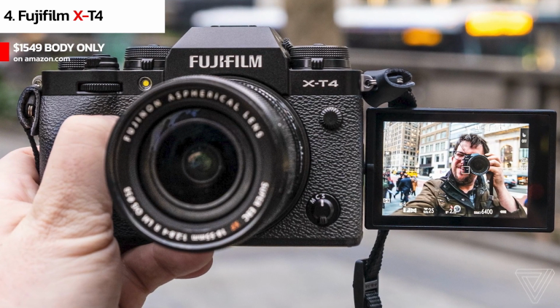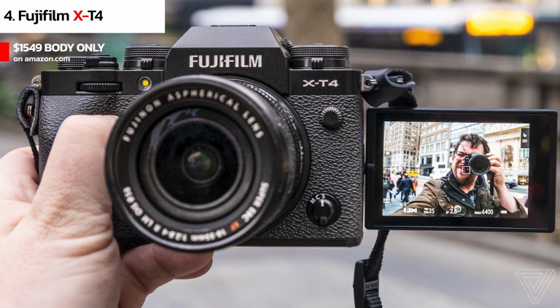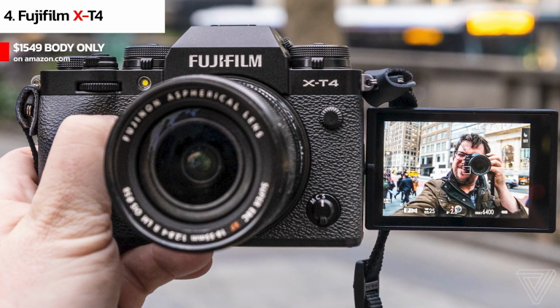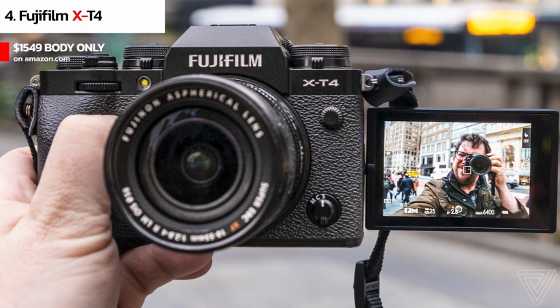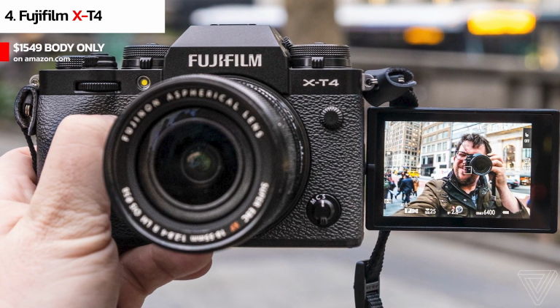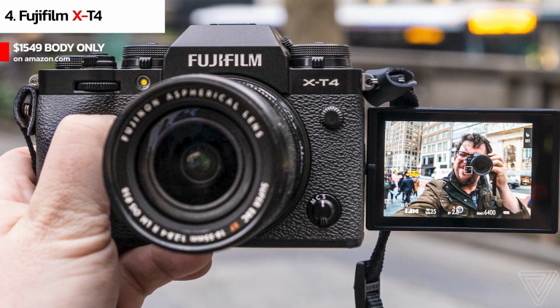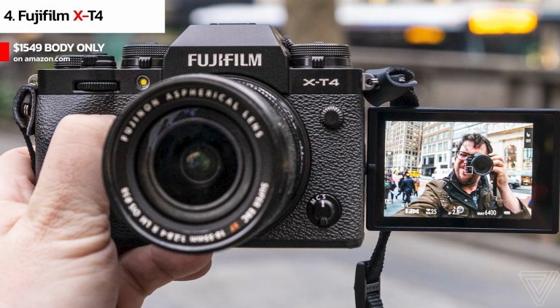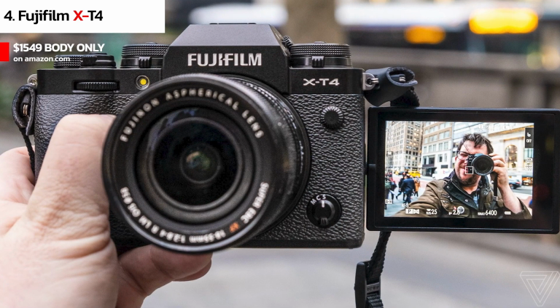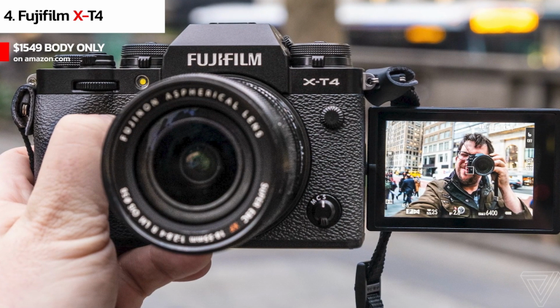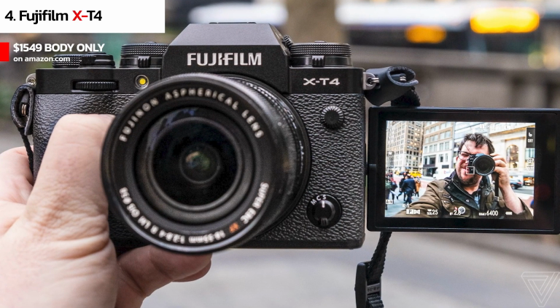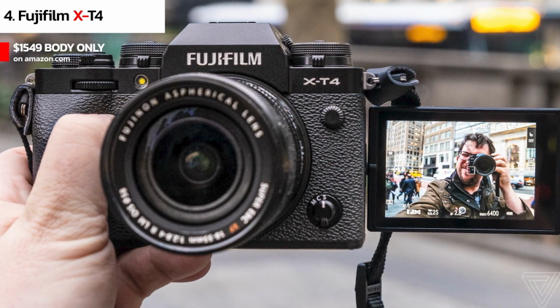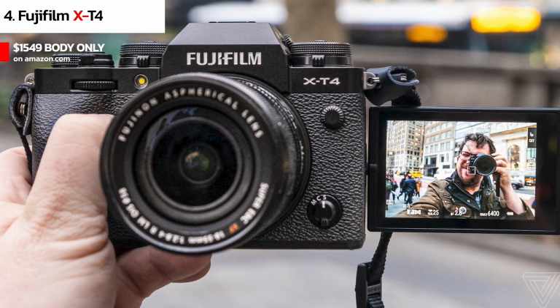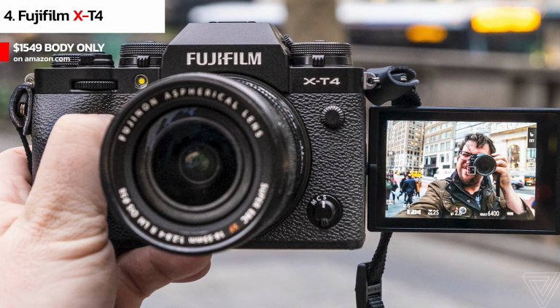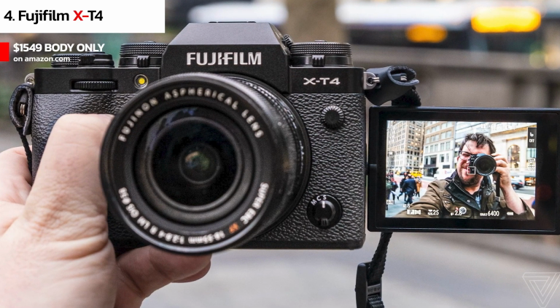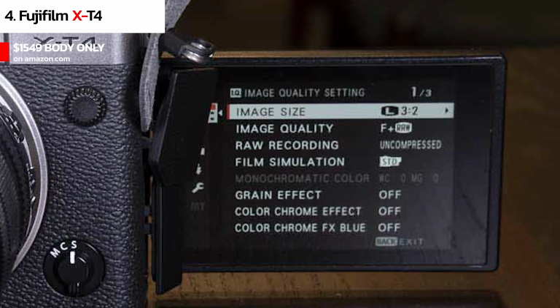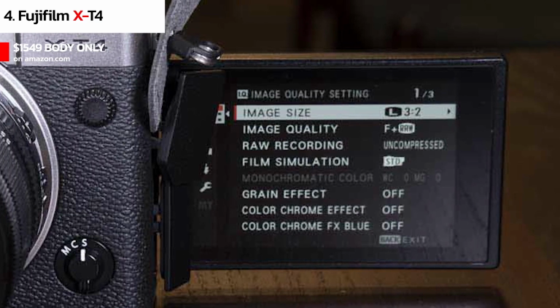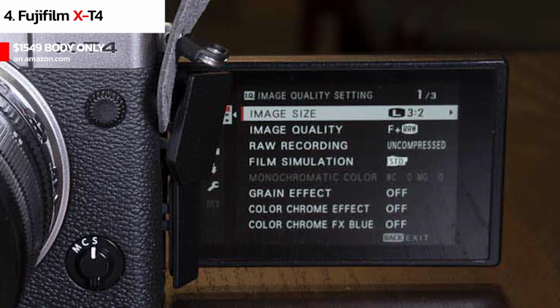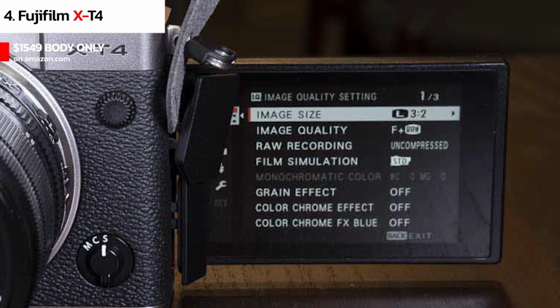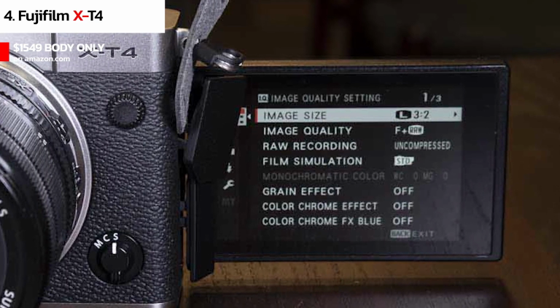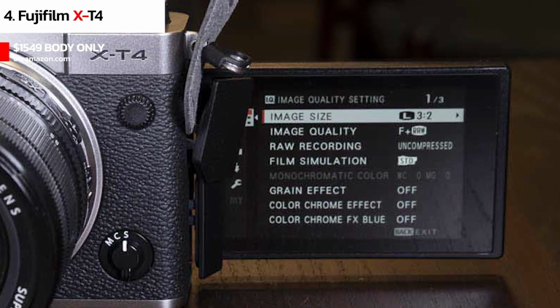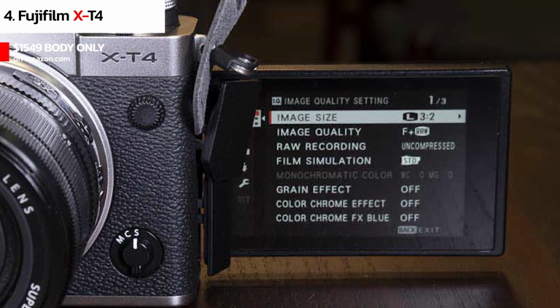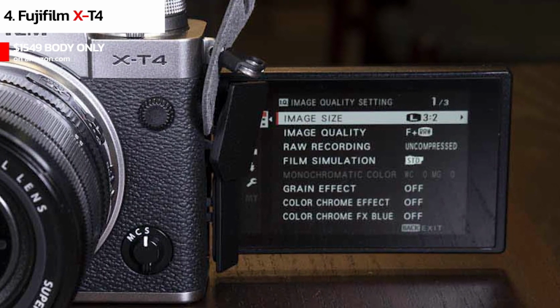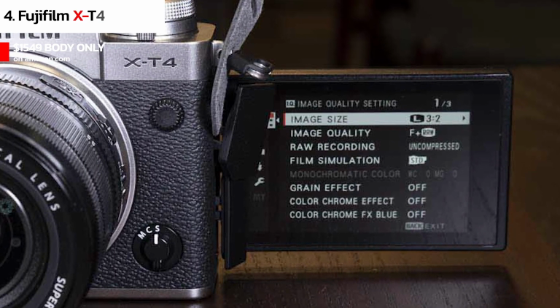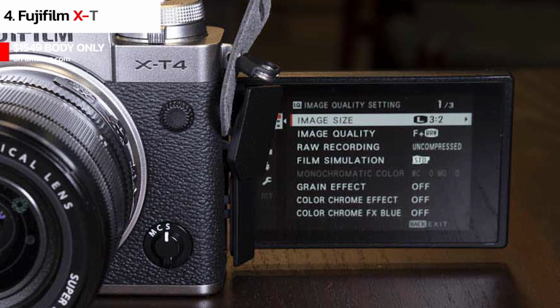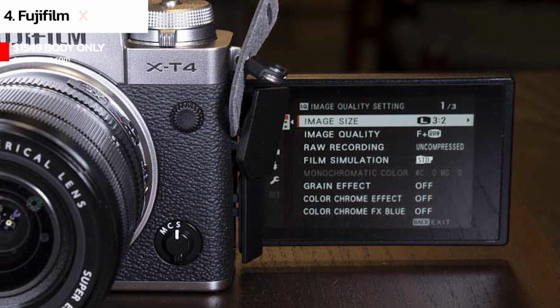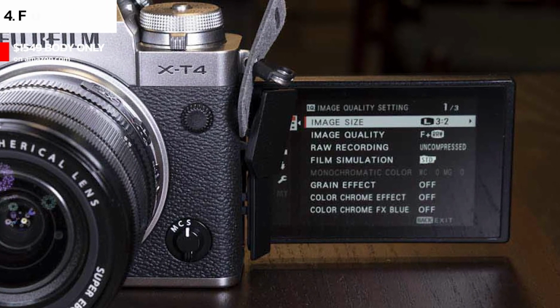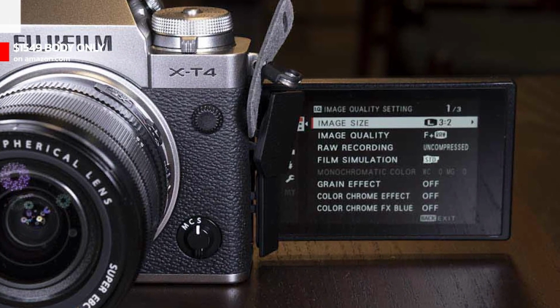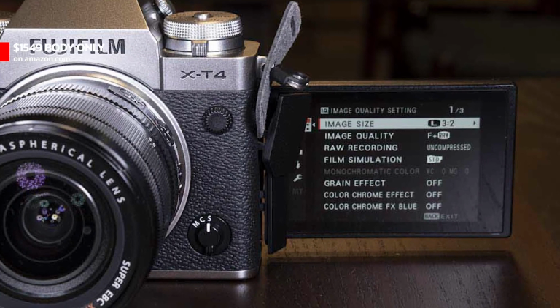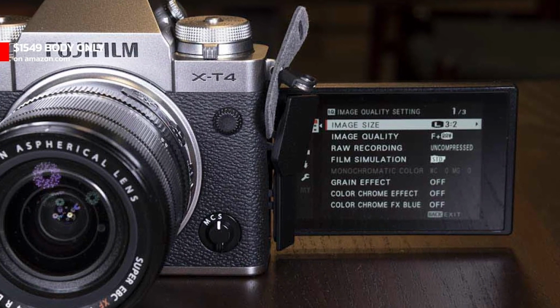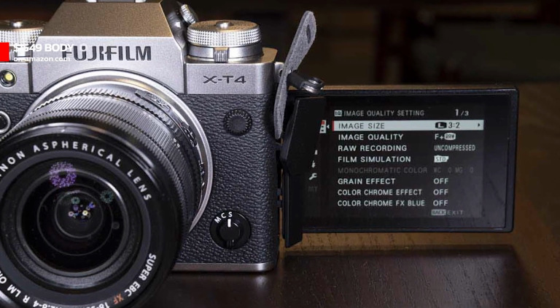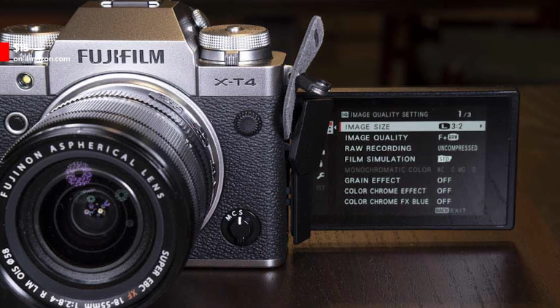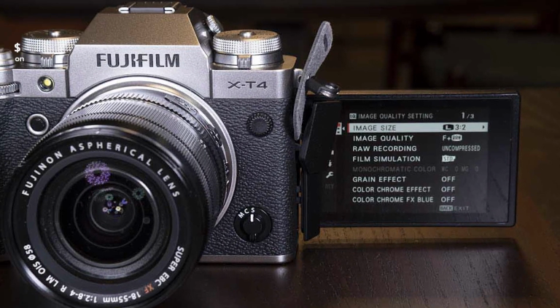Making it easy to use and resulting in smooth footage. One downside is that it's more expensive than other options on this list.